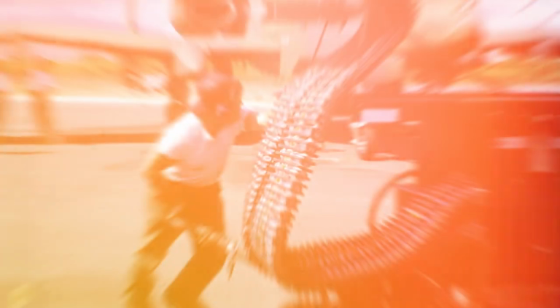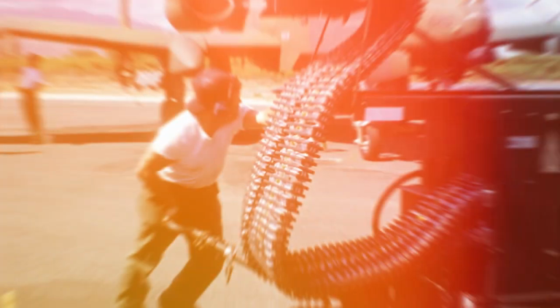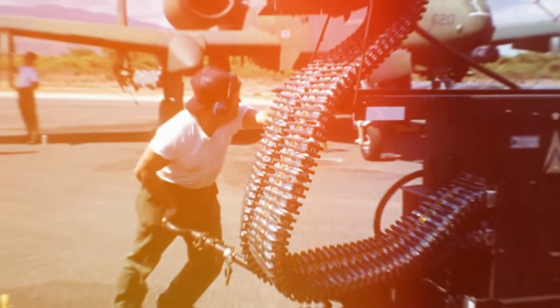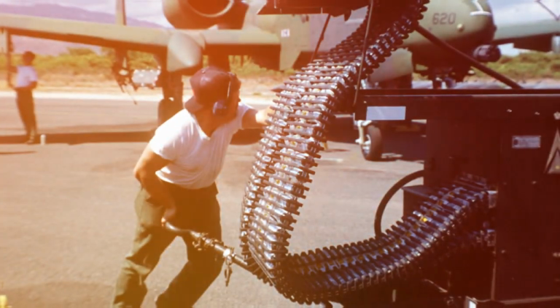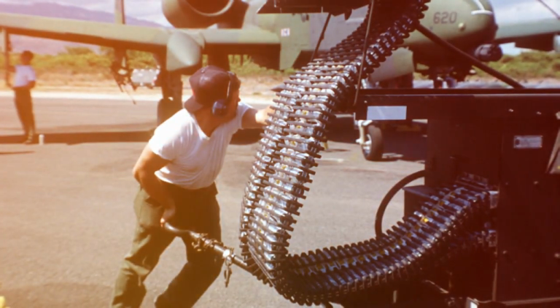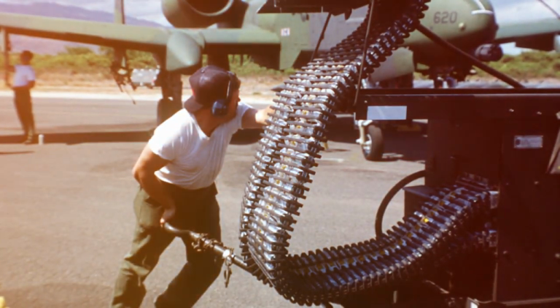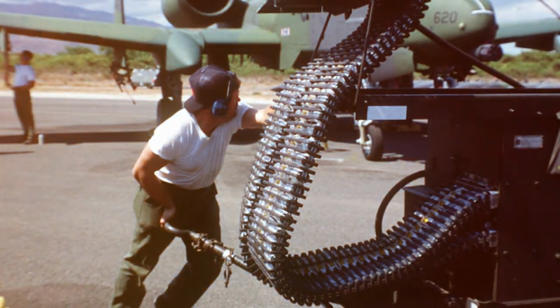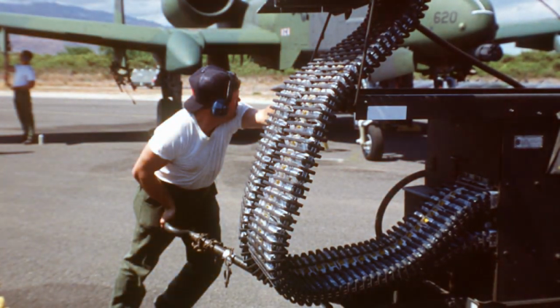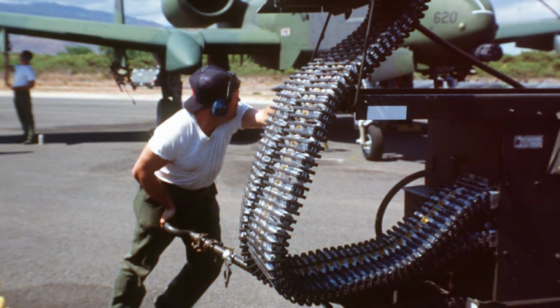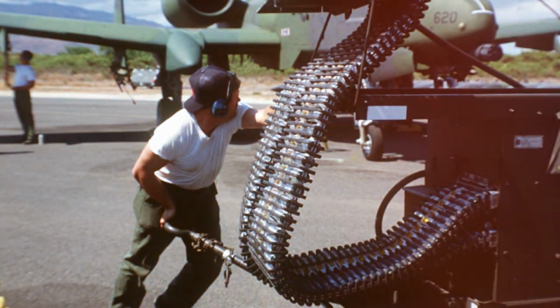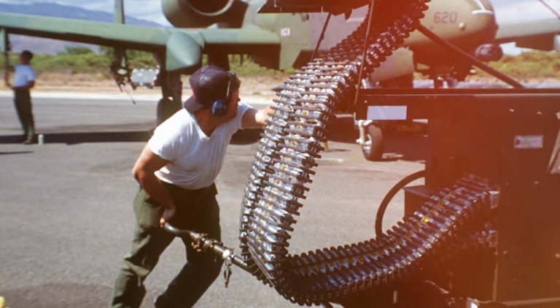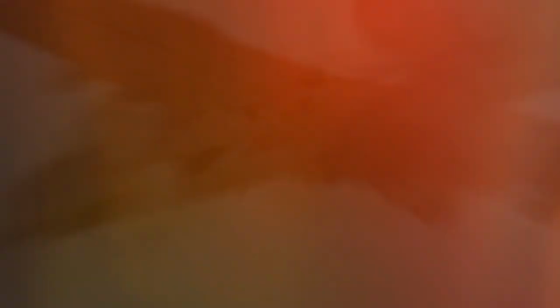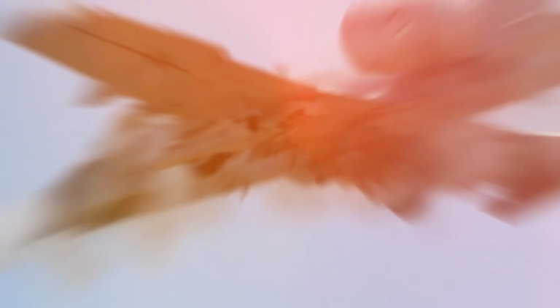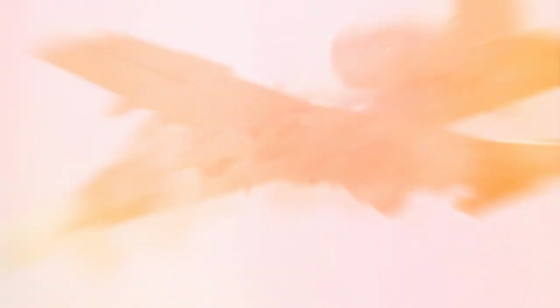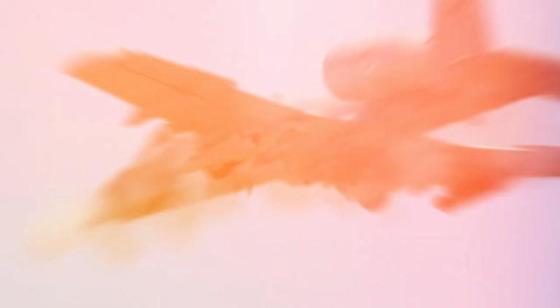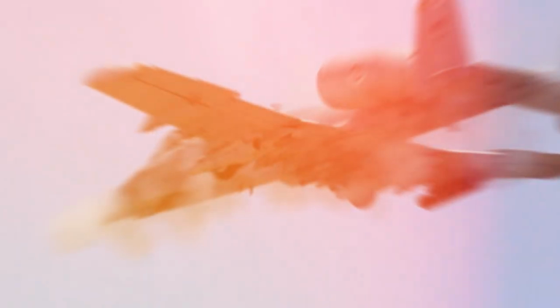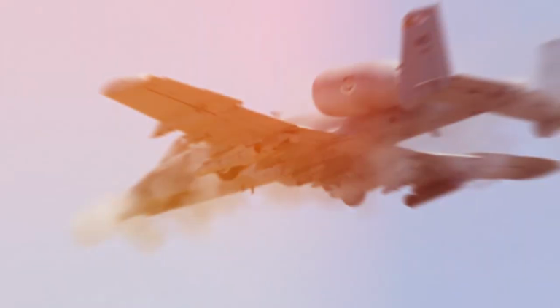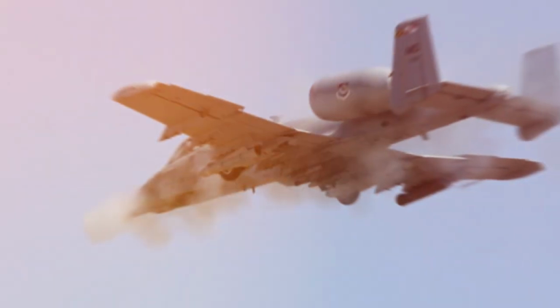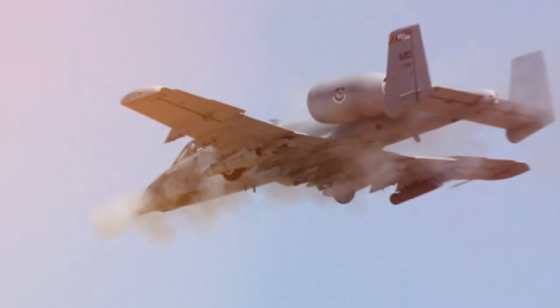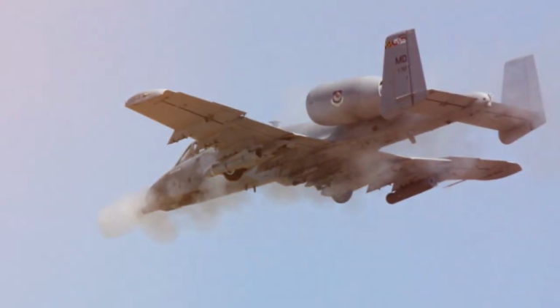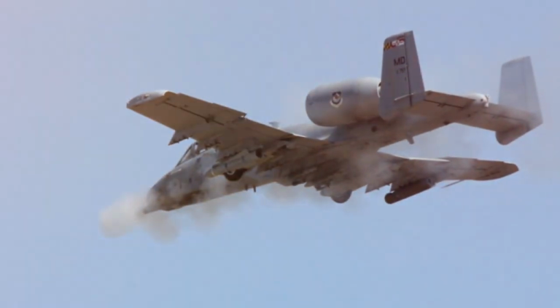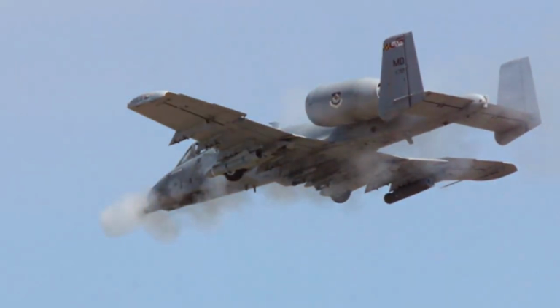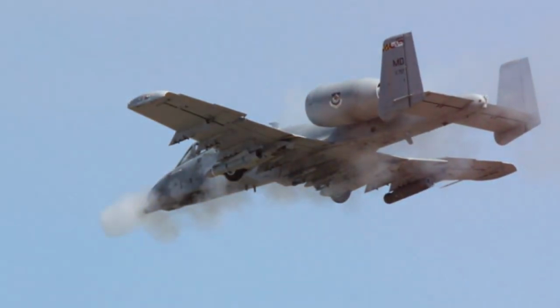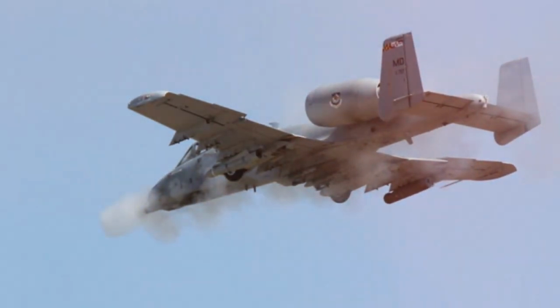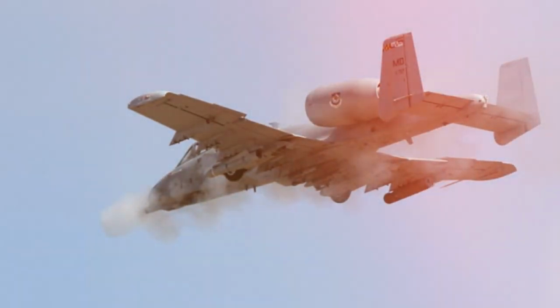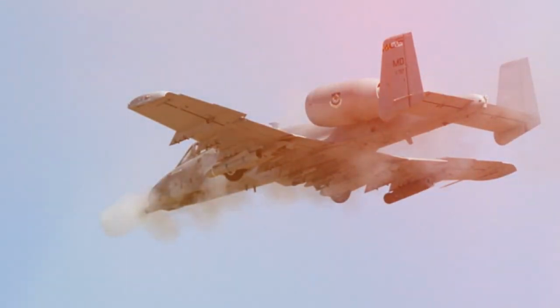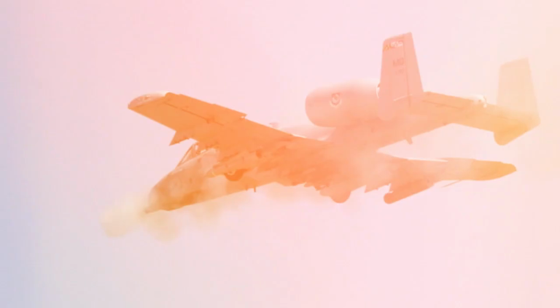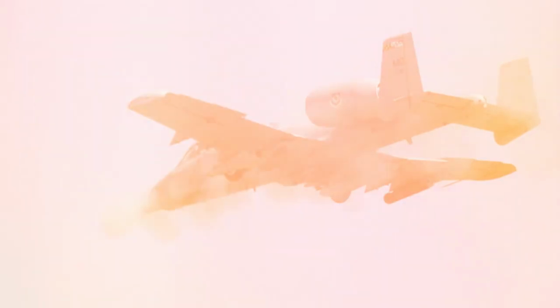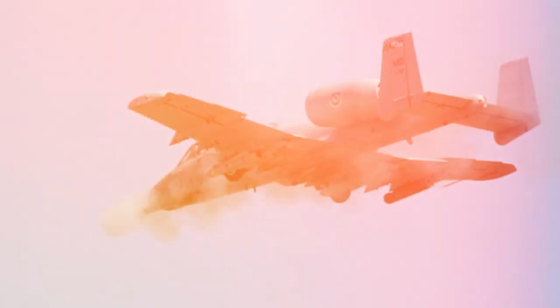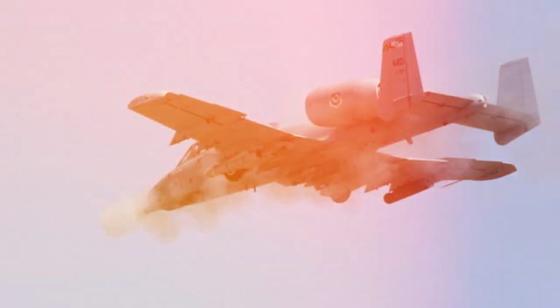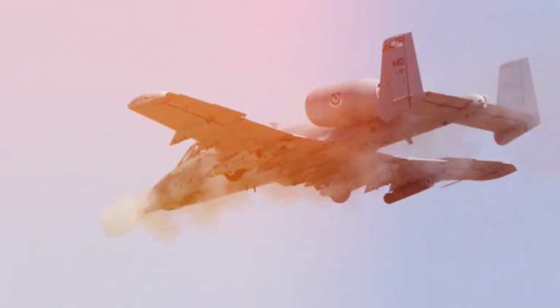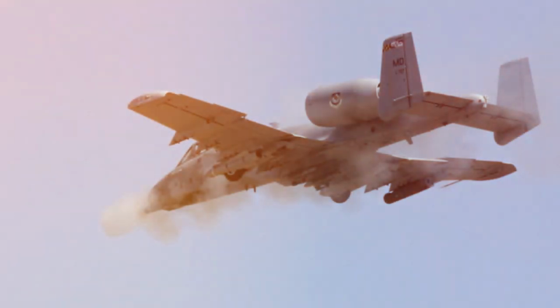The Avenger is capable of firing up to 4,200 rounds per minute, with each round carrying the potential to pierce tank armor.